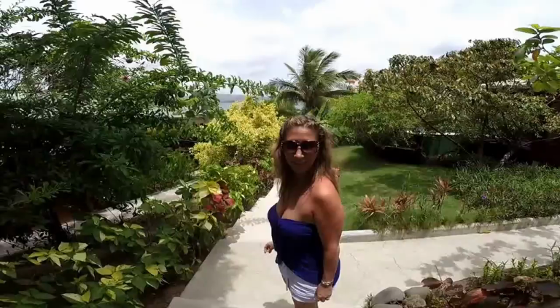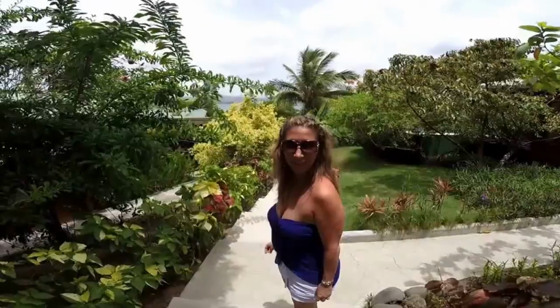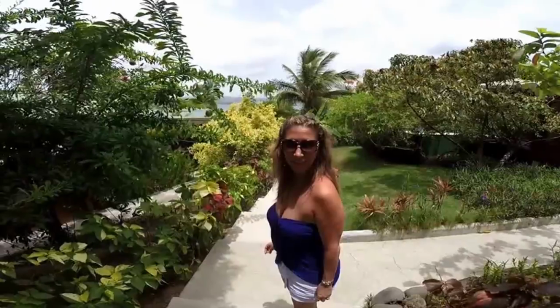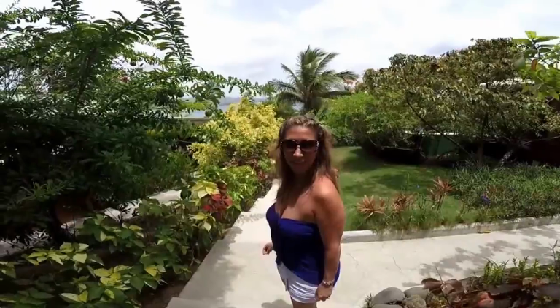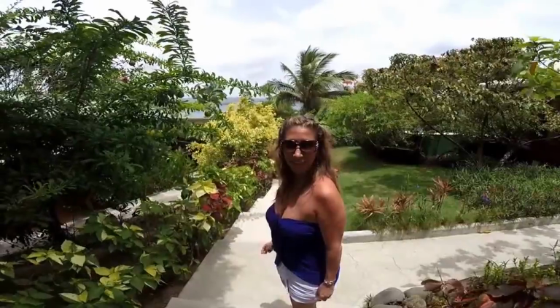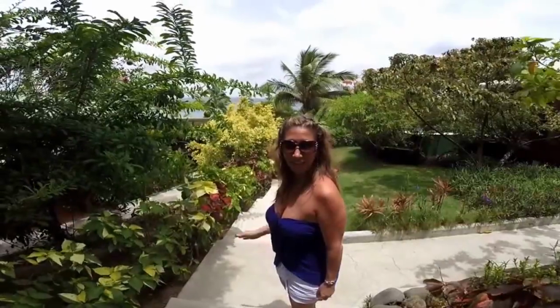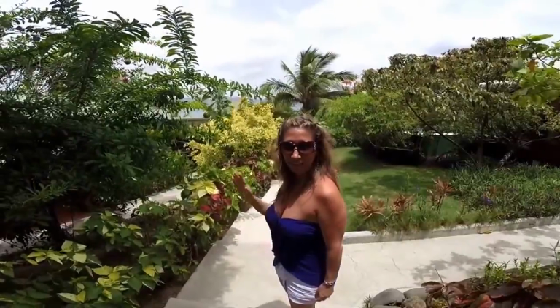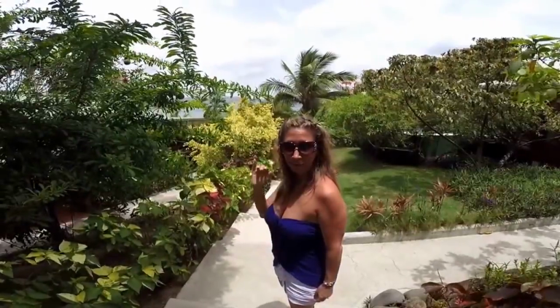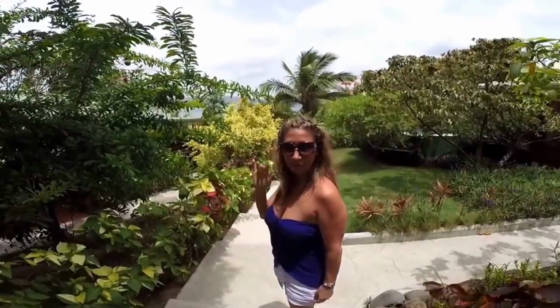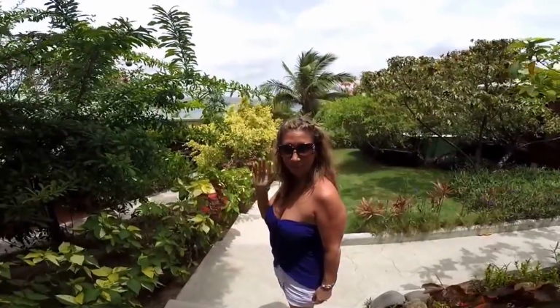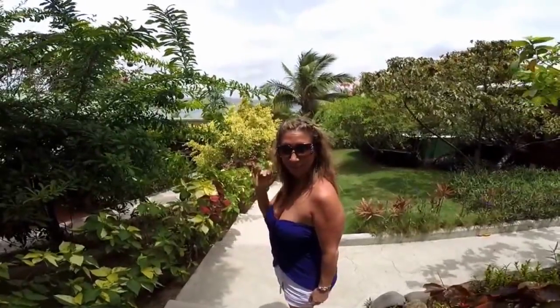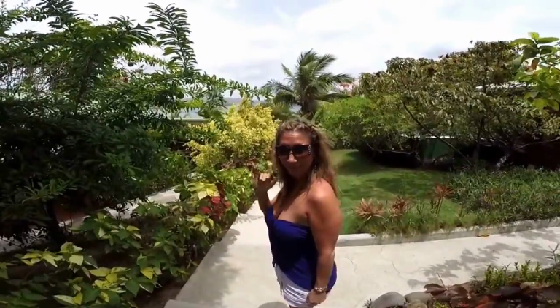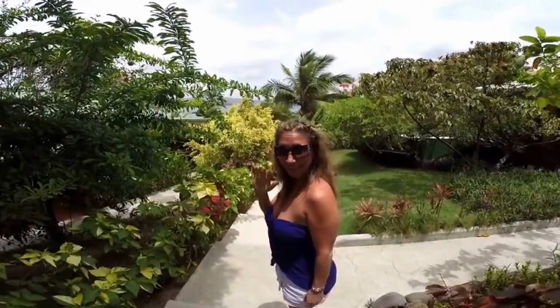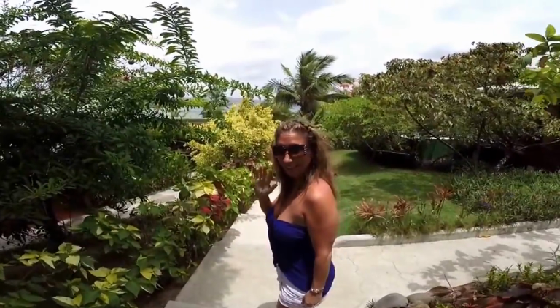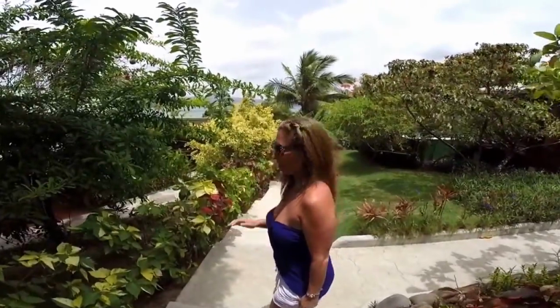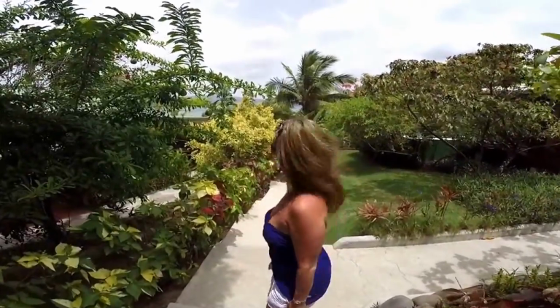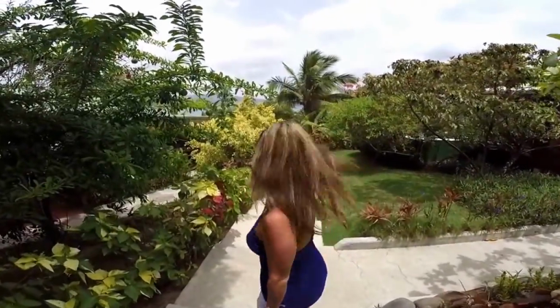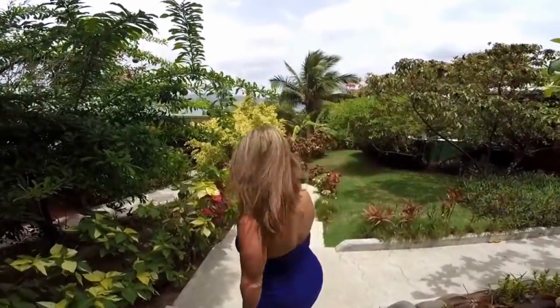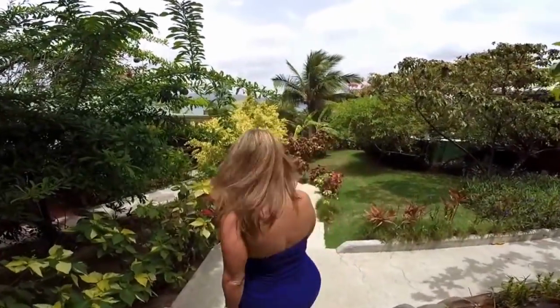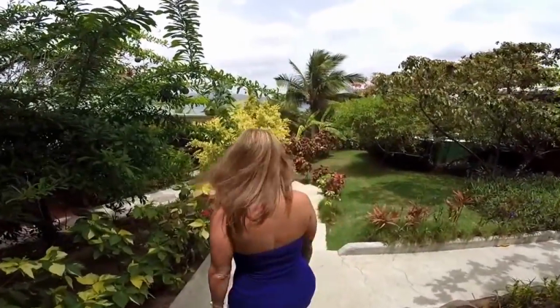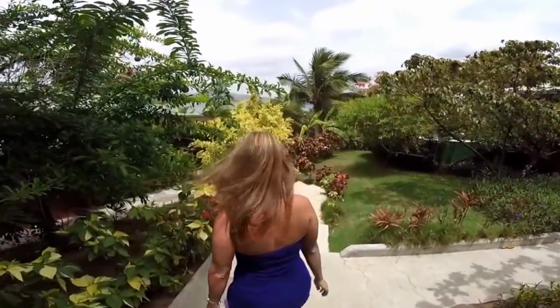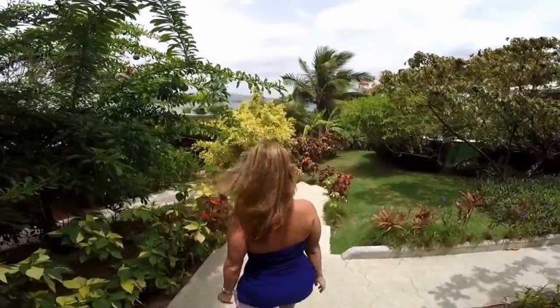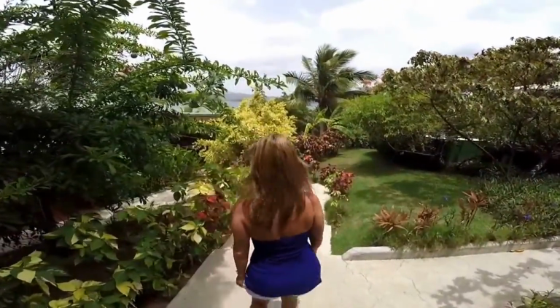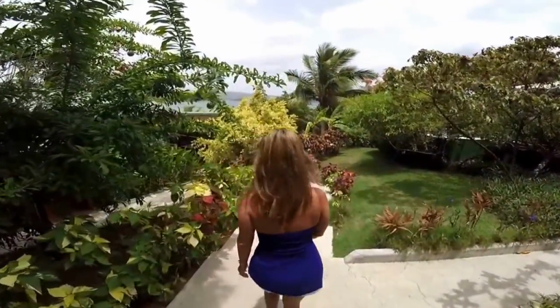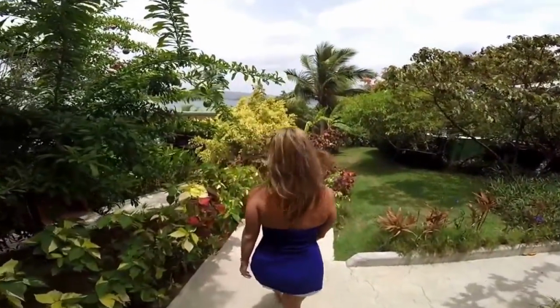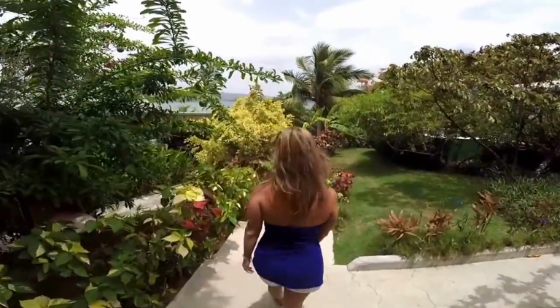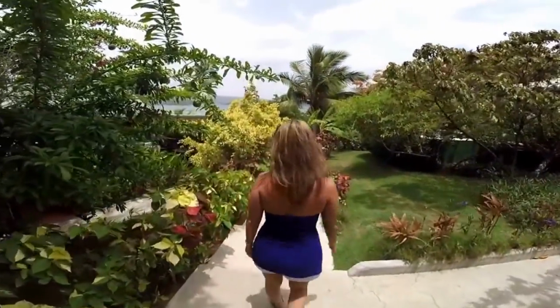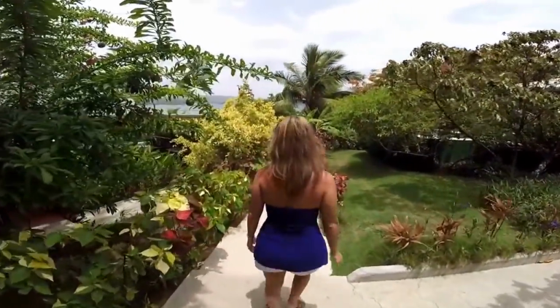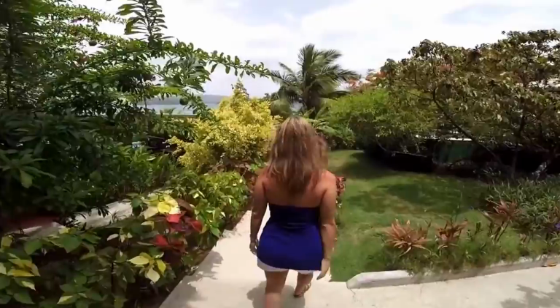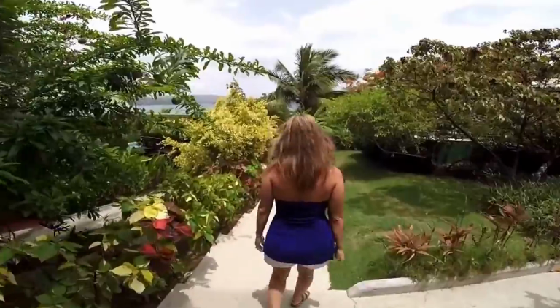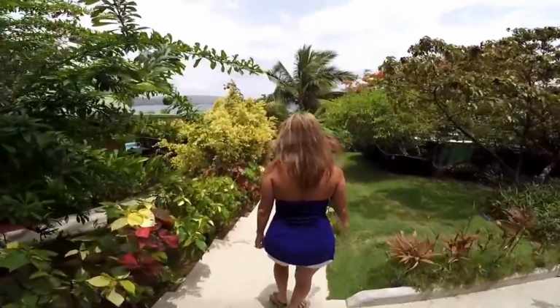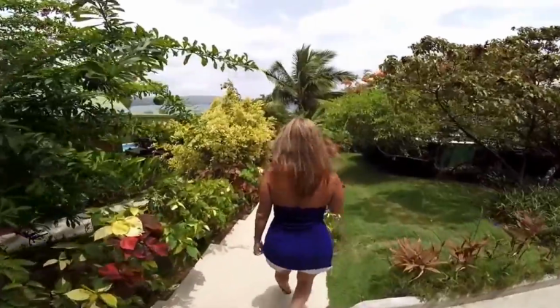We're rolling. Hello from St. Lucia! We're going to show you round two of our accommodations.